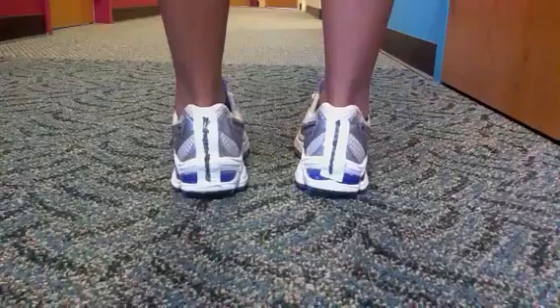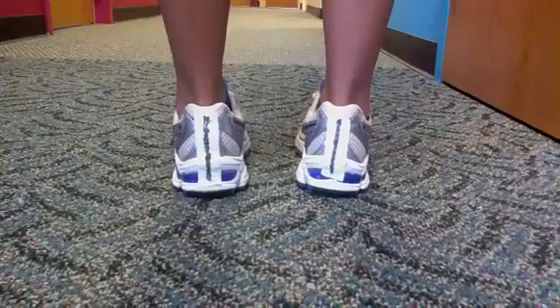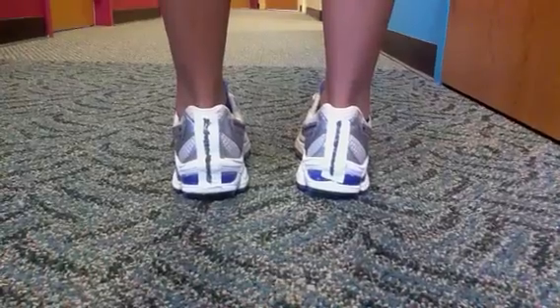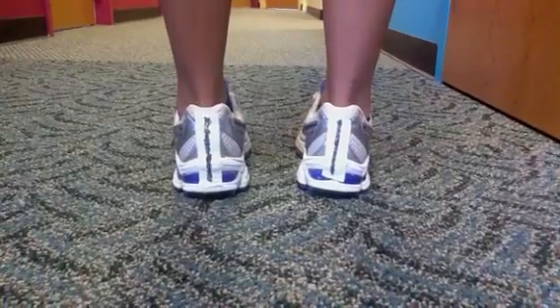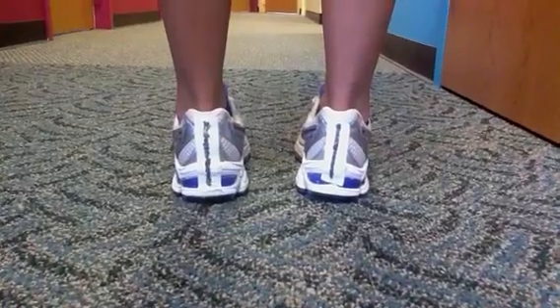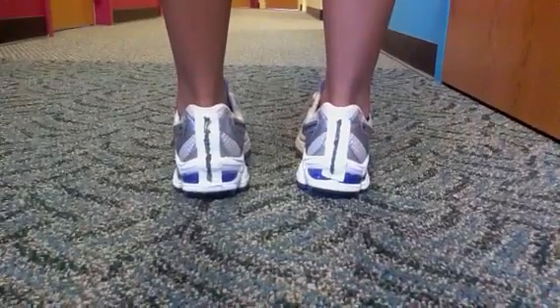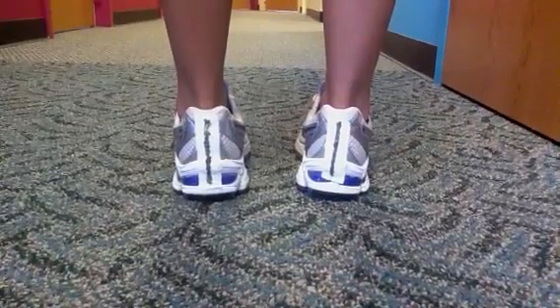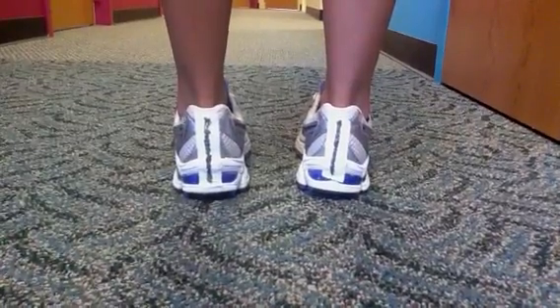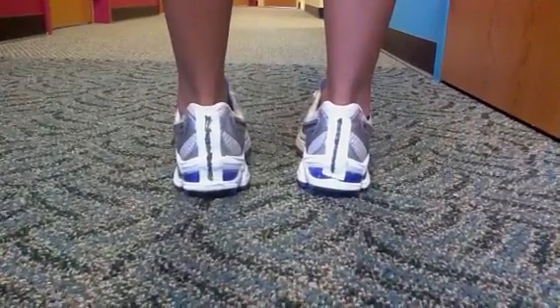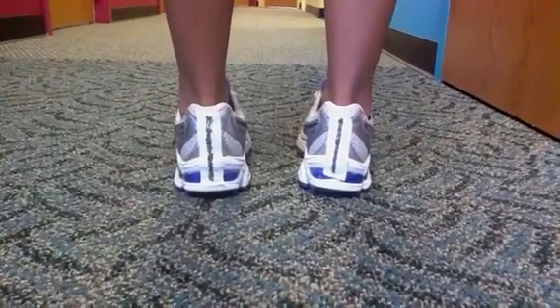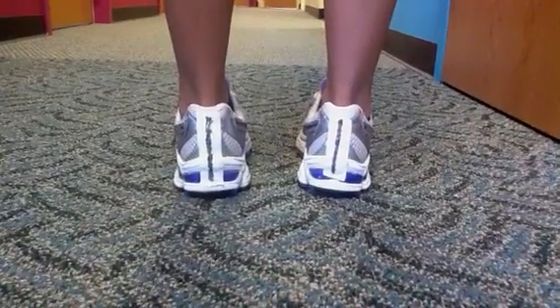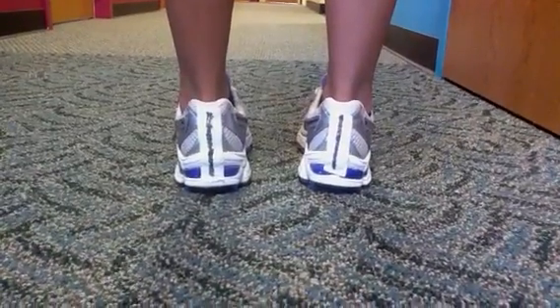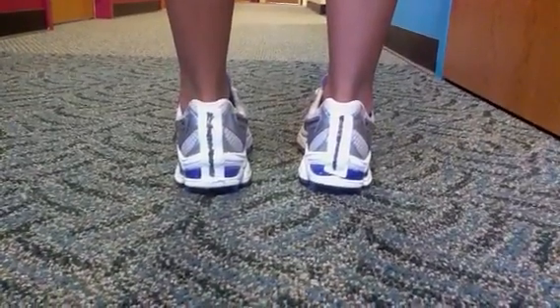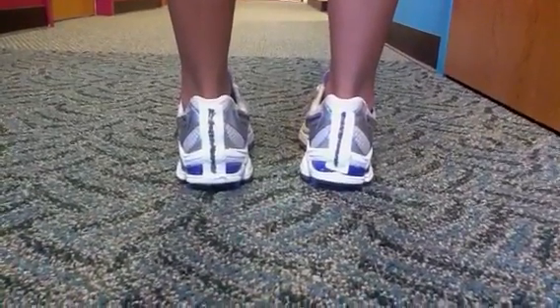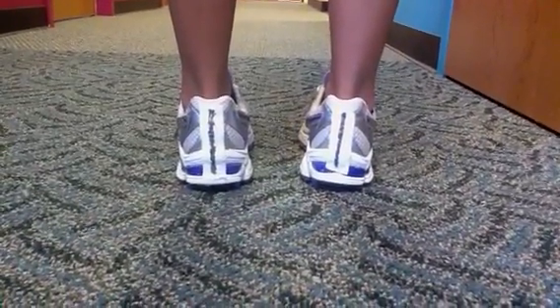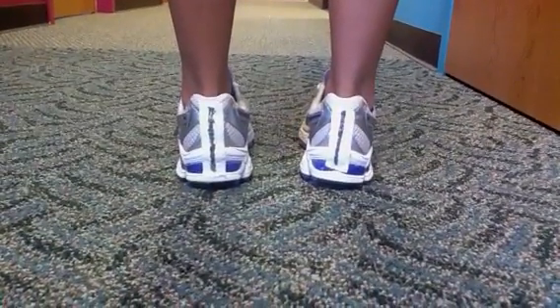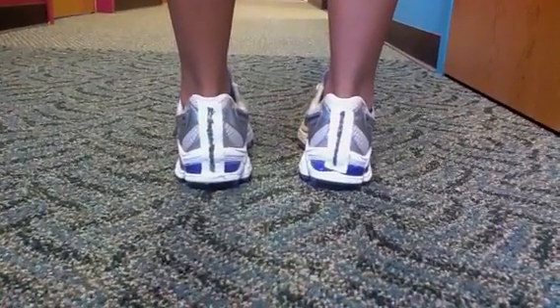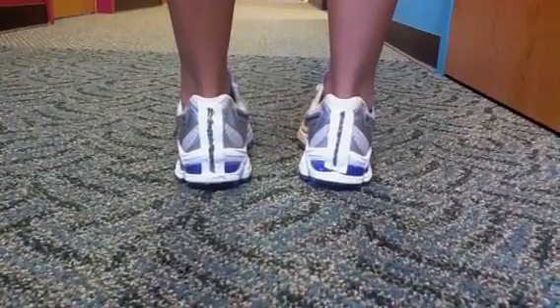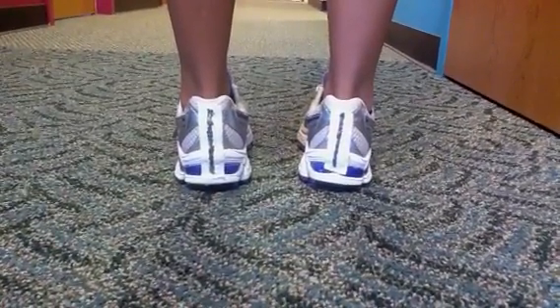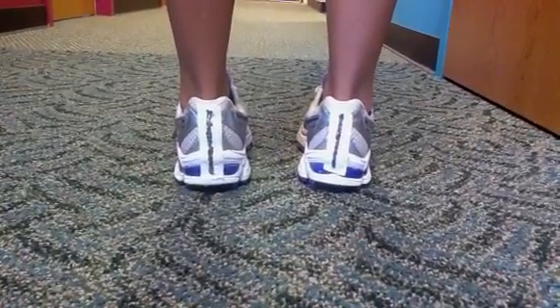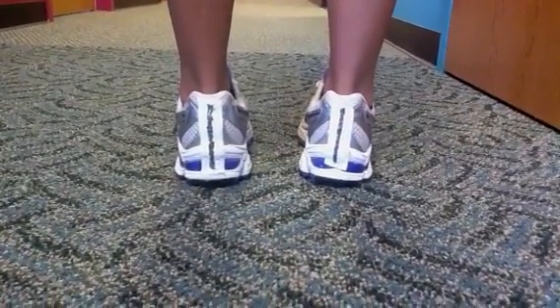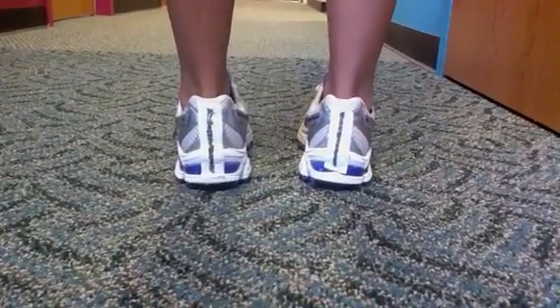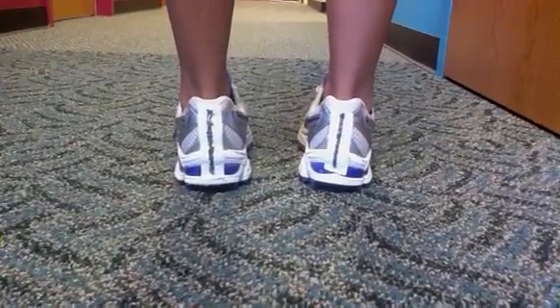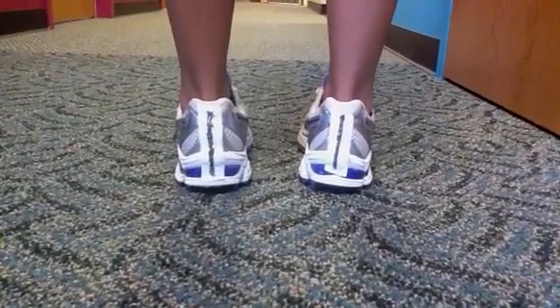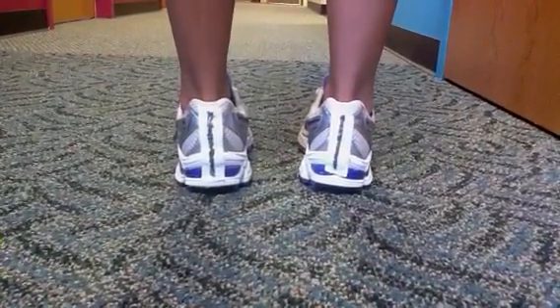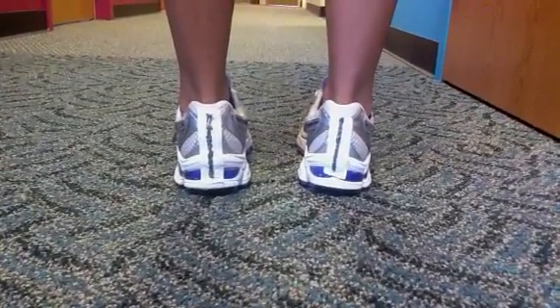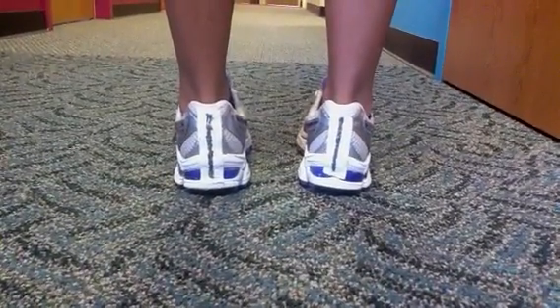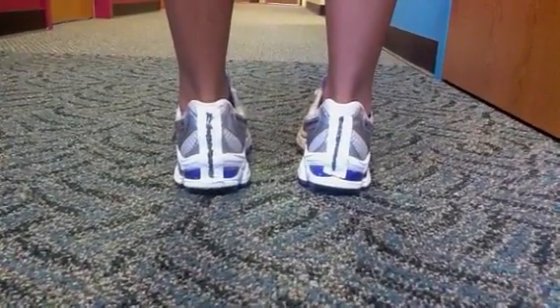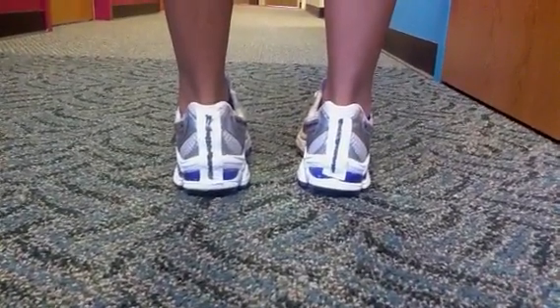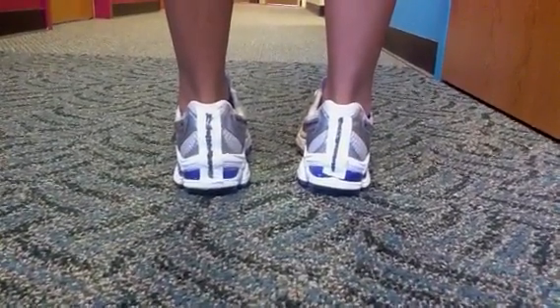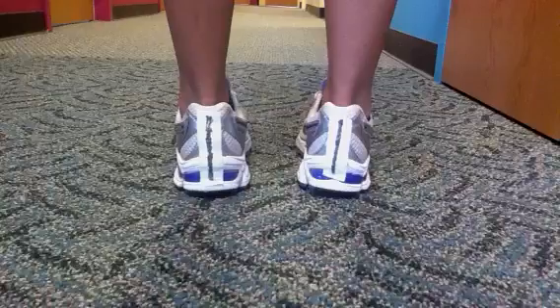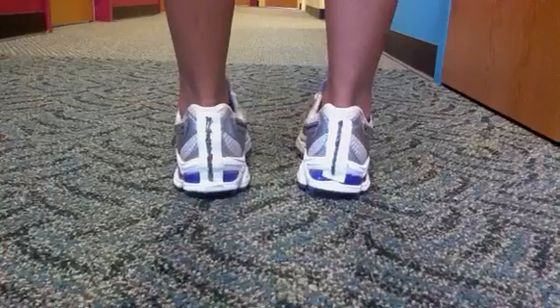Hello, welcome to another post from Dr. Blake's Healing Soul. Today we're going to talk about the supinator.